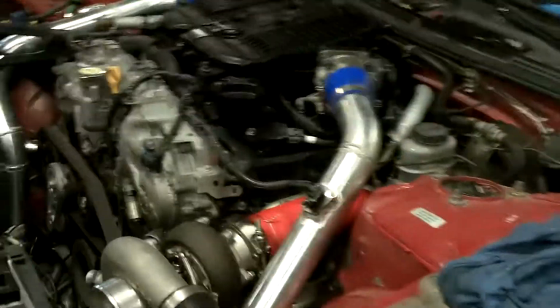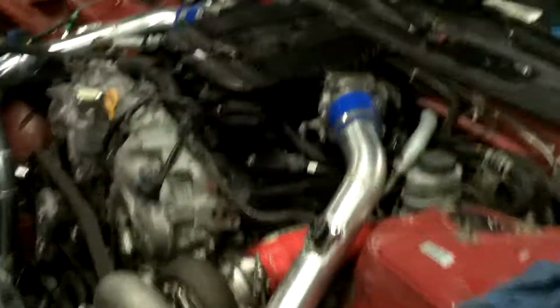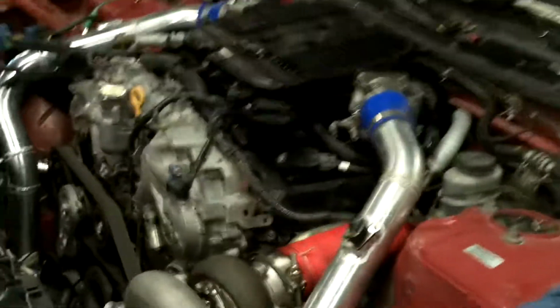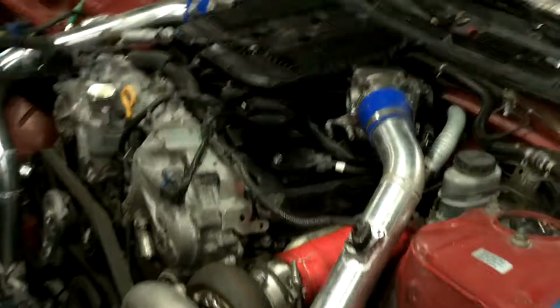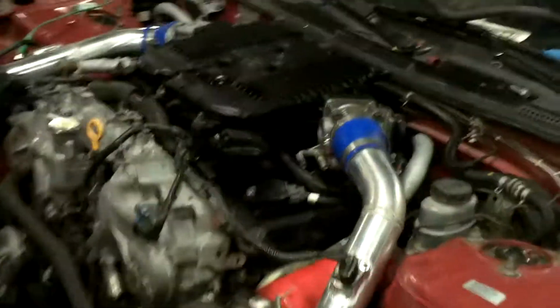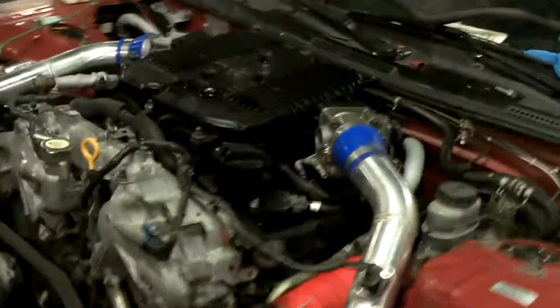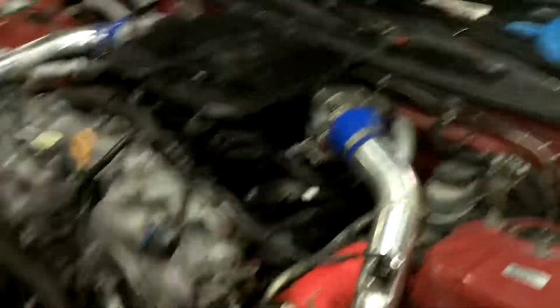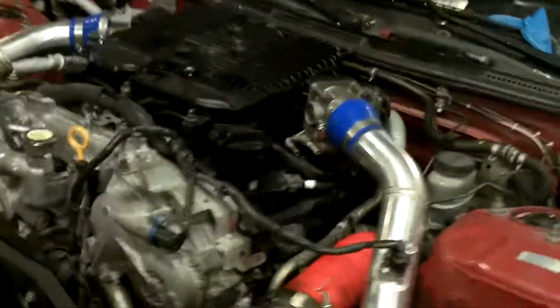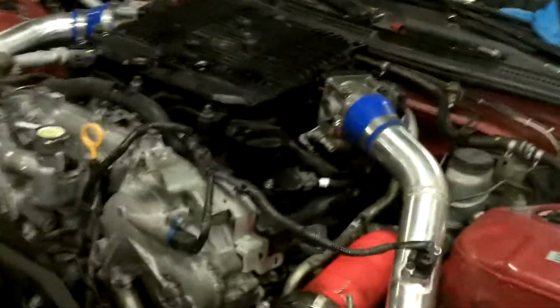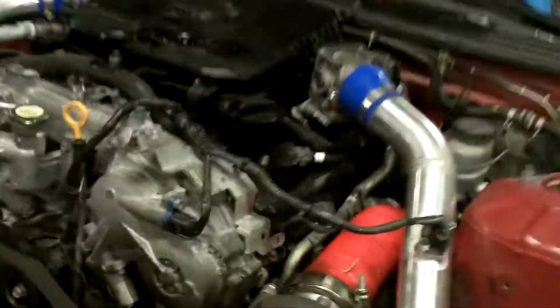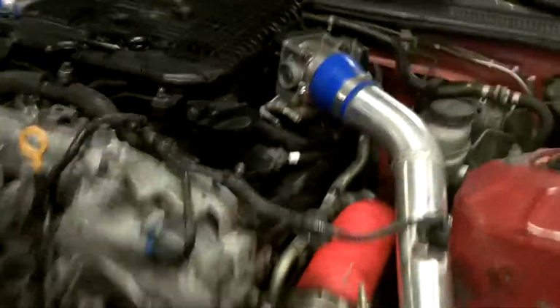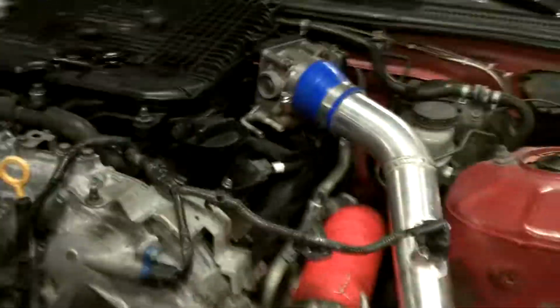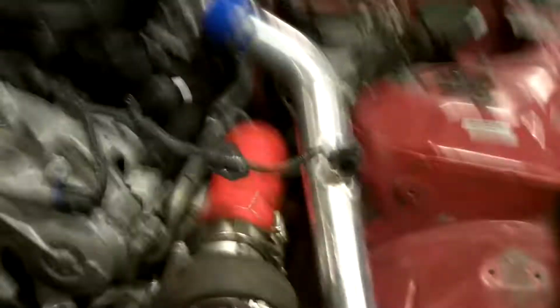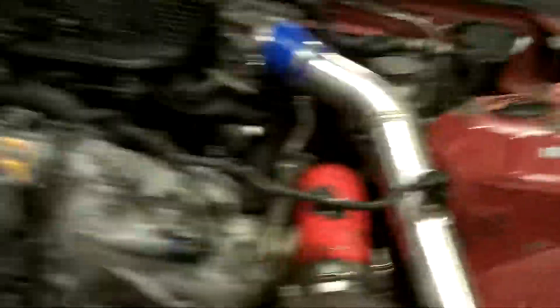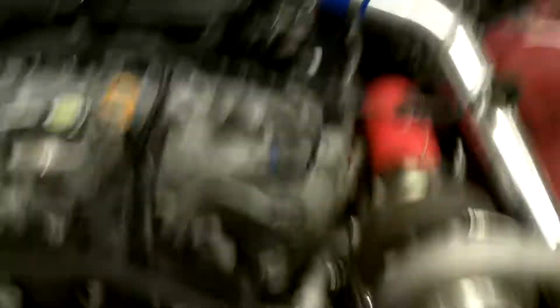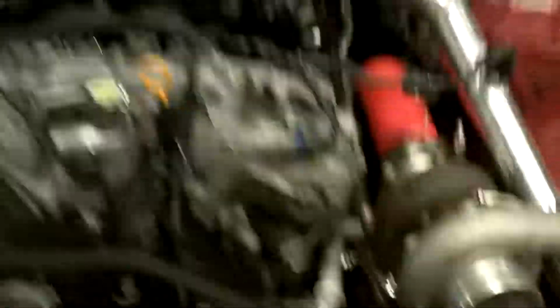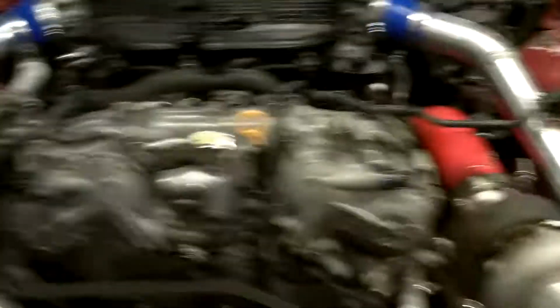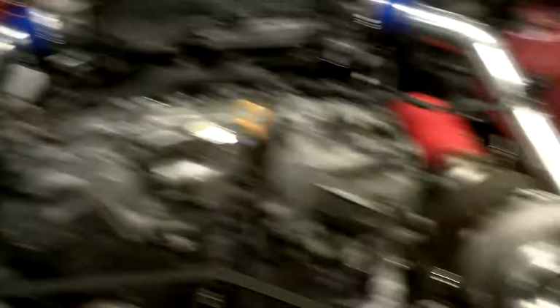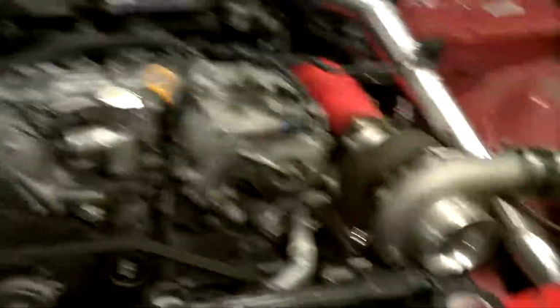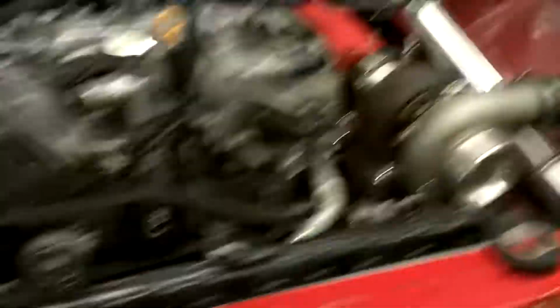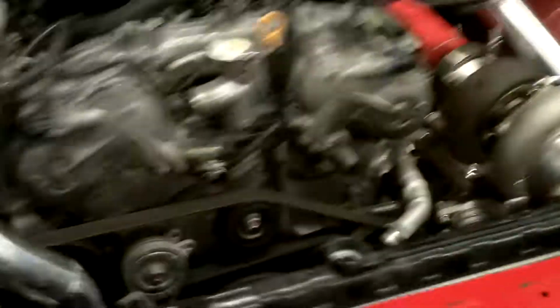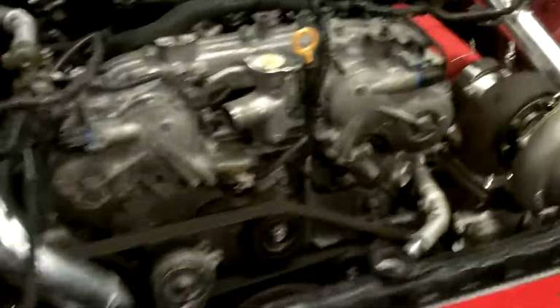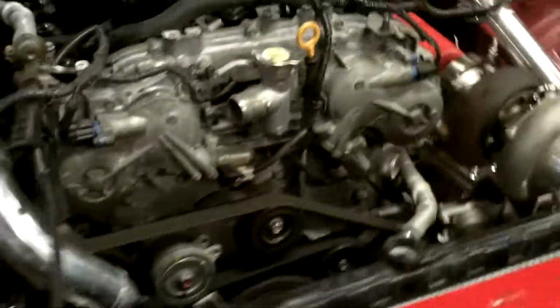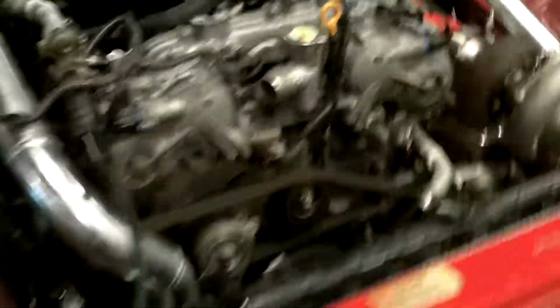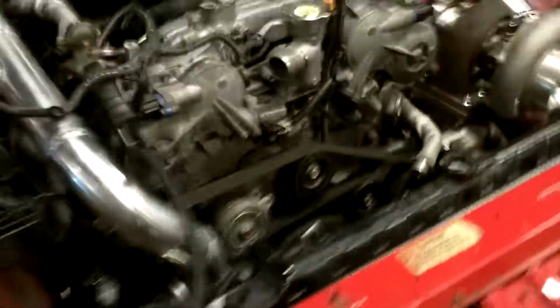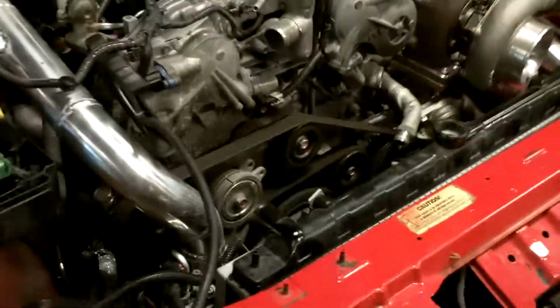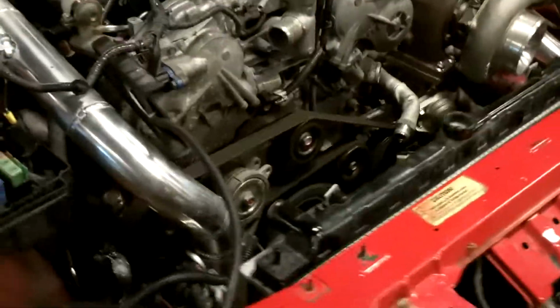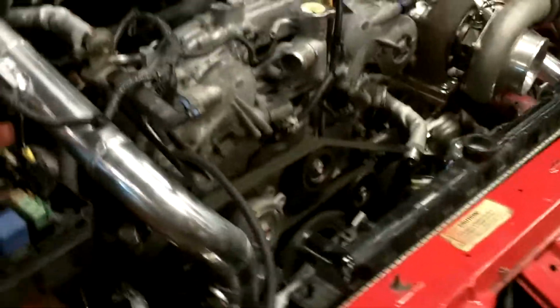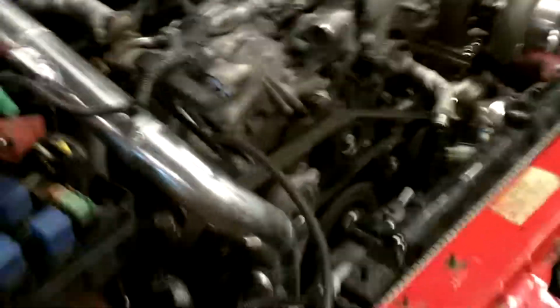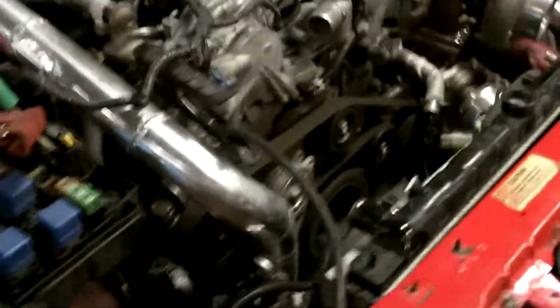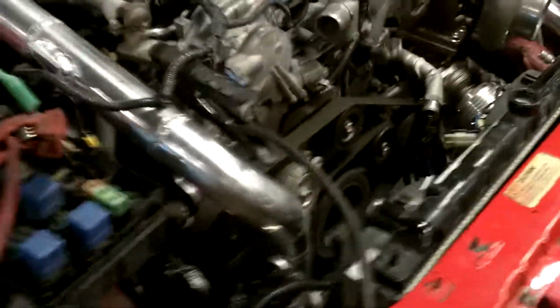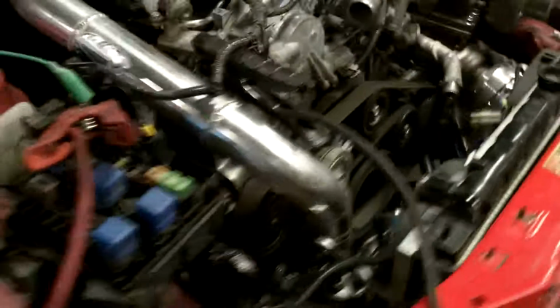All right, there you go. She's not driving yet, but she certainly runs and she idles and she's very smooth.